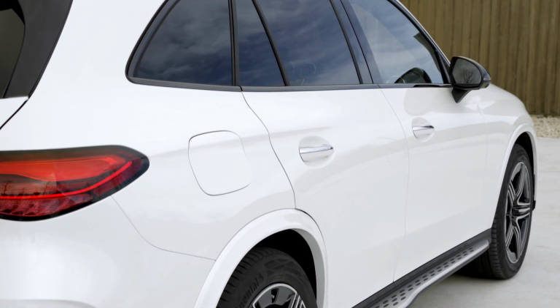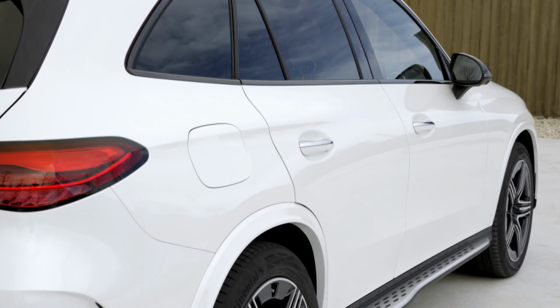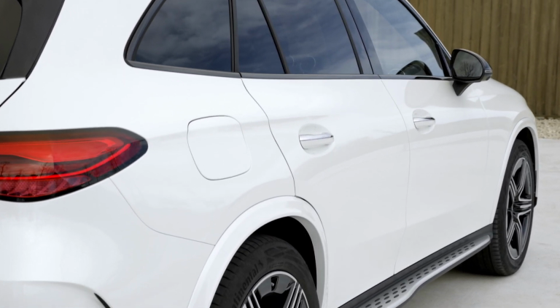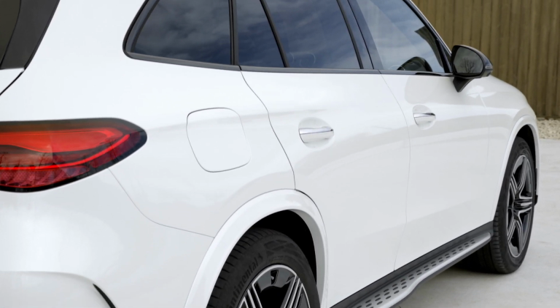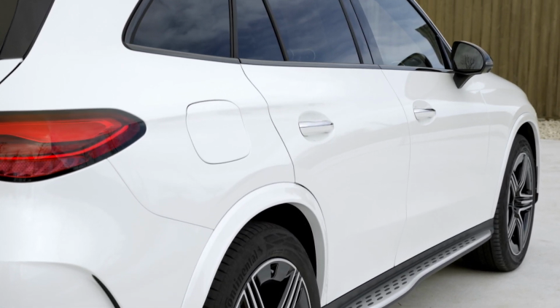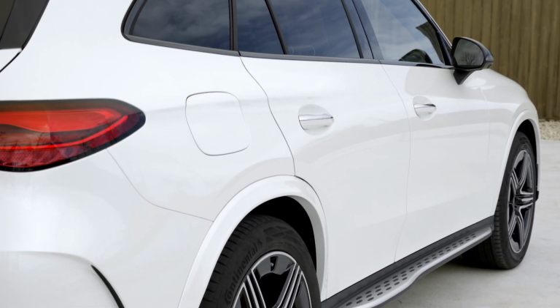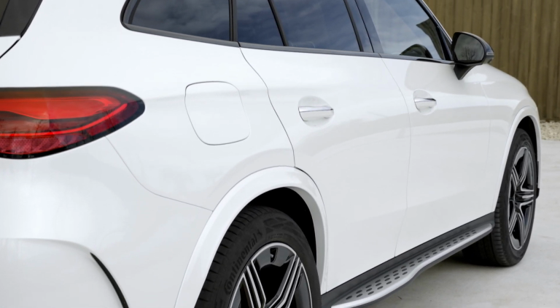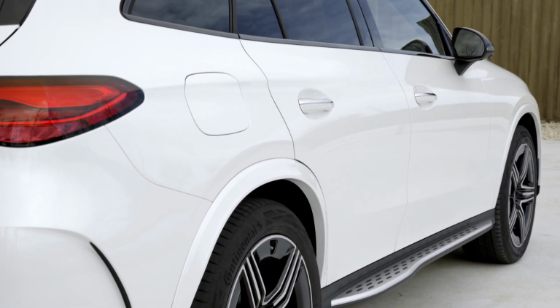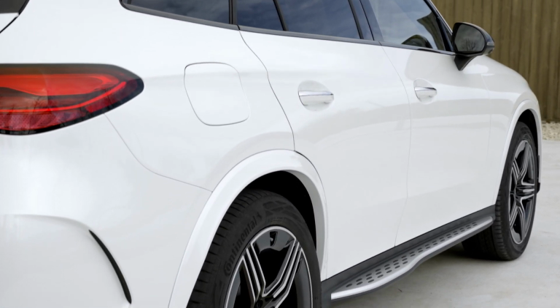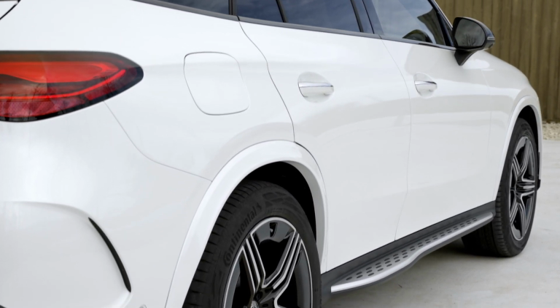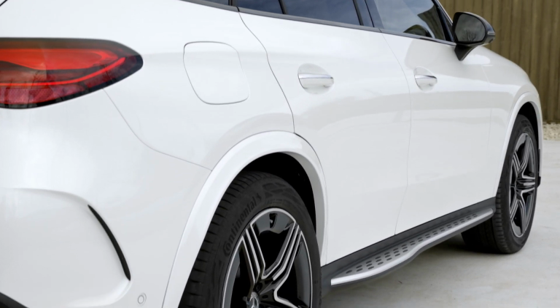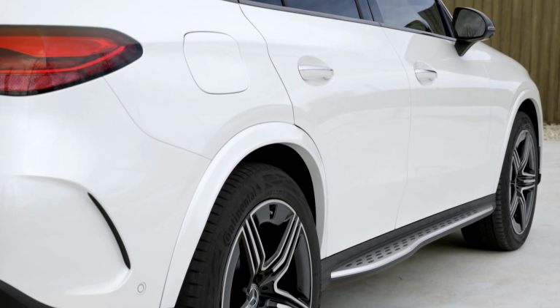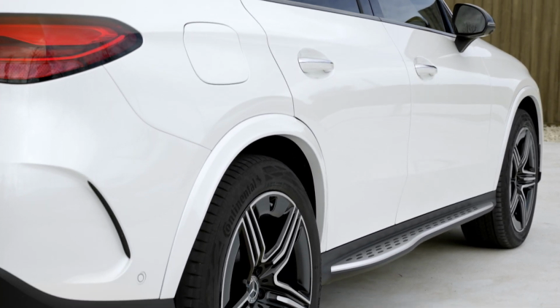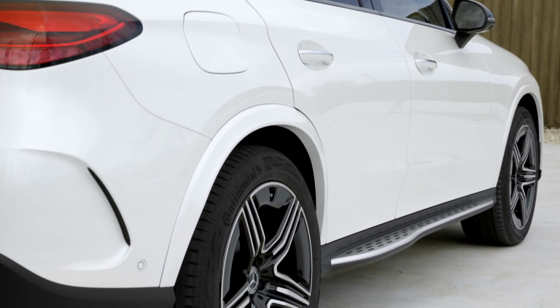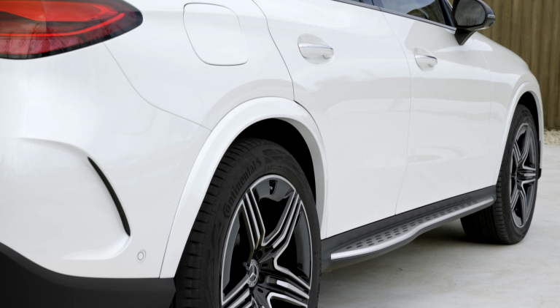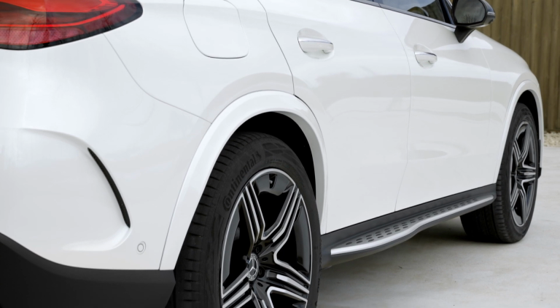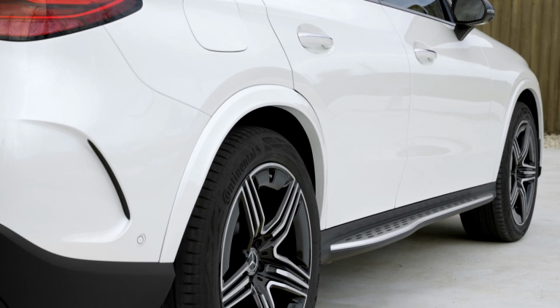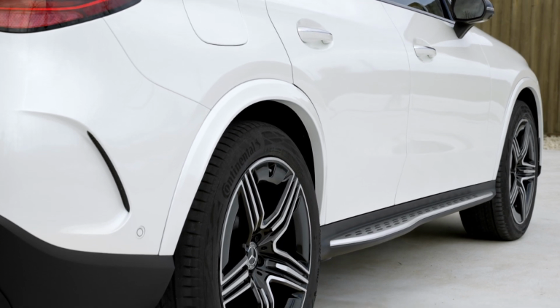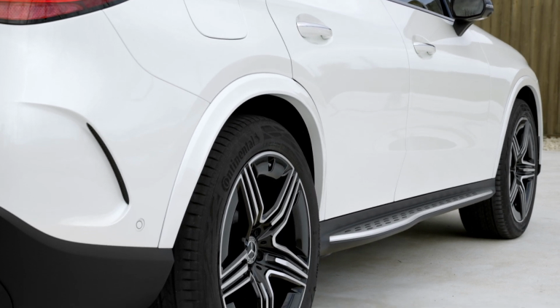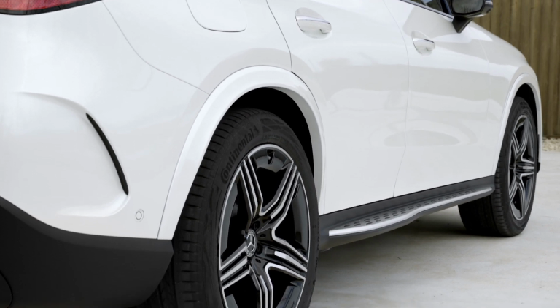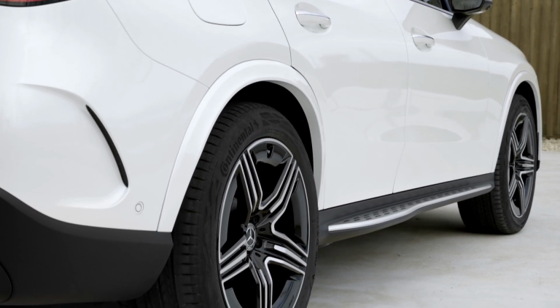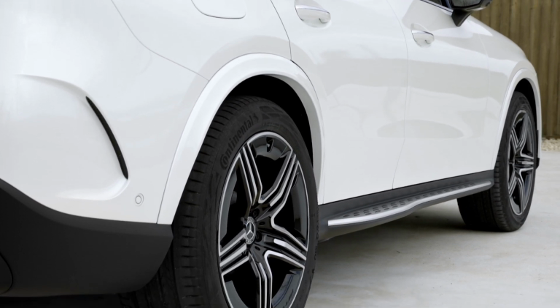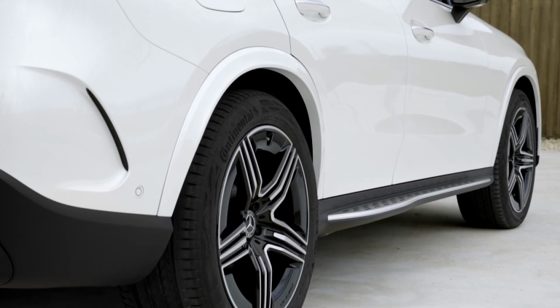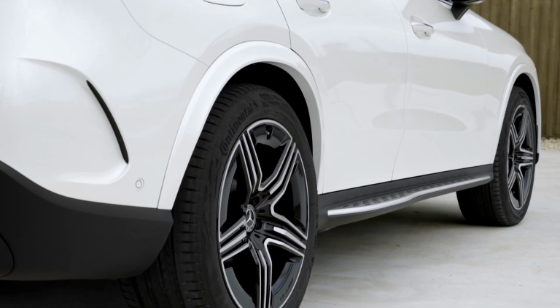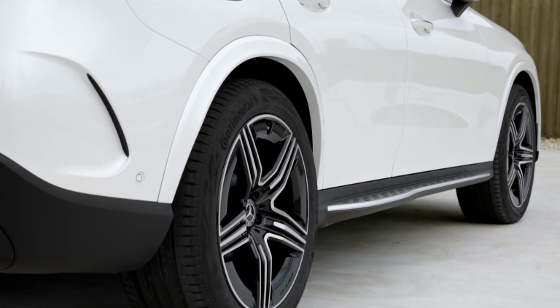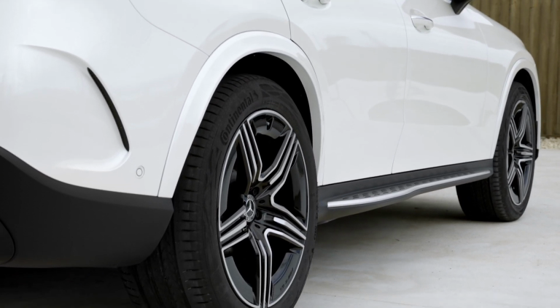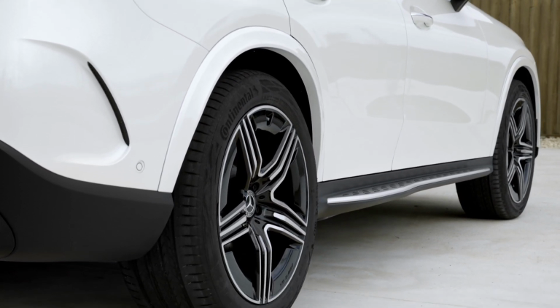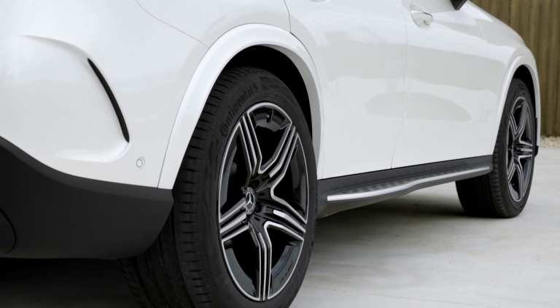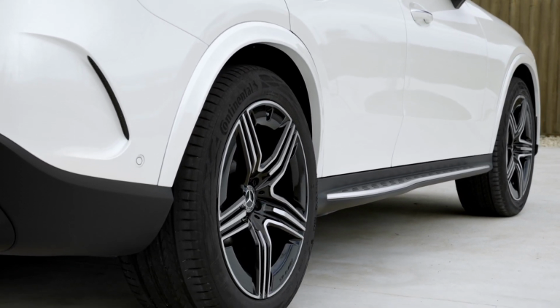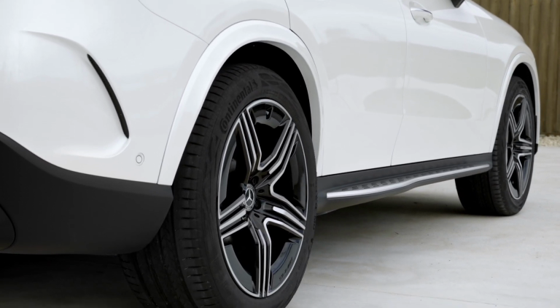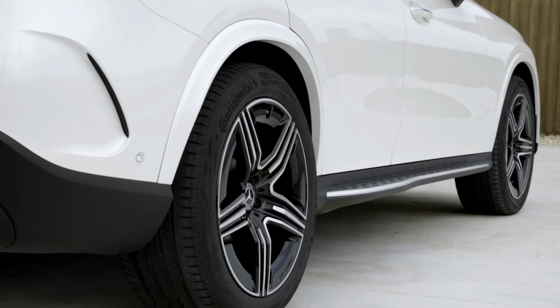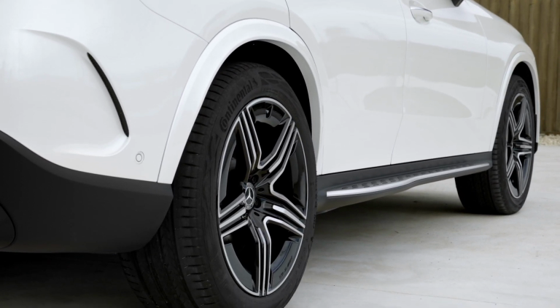The optional Airmatic air suspension for maximum comfort has adjustable damping for compression and rebound.